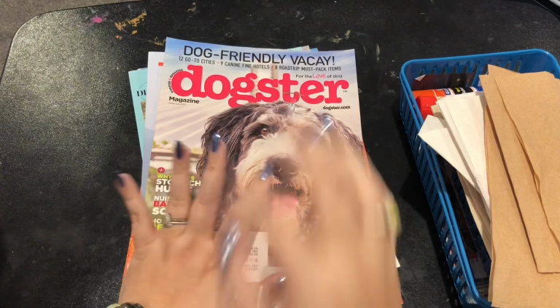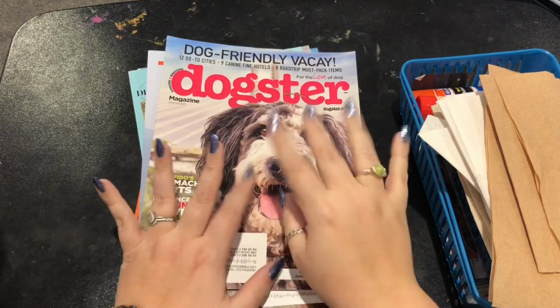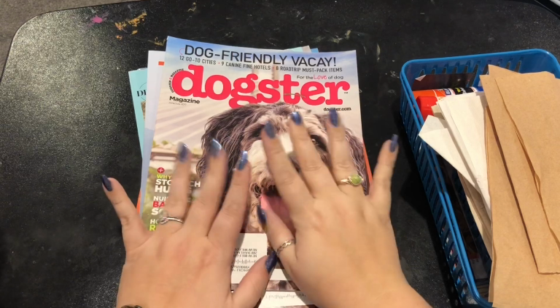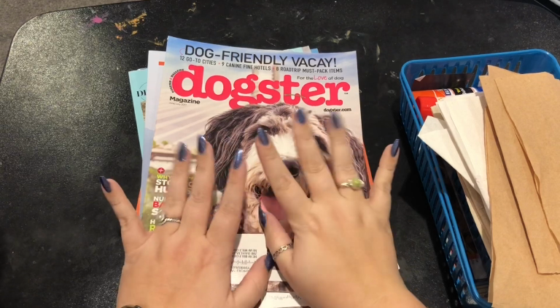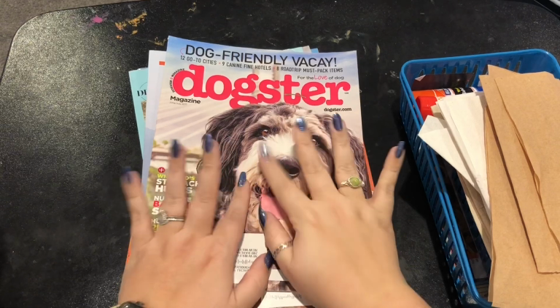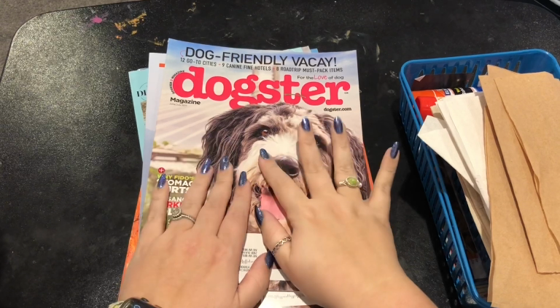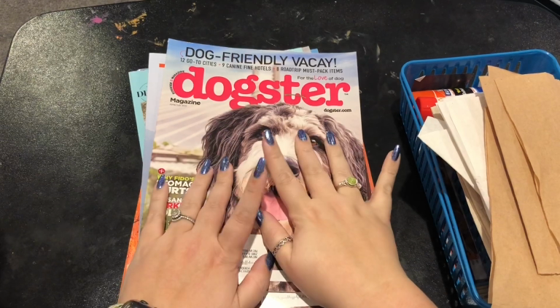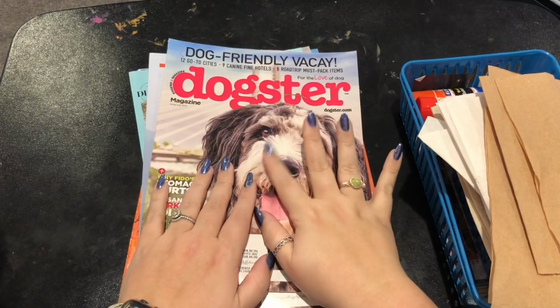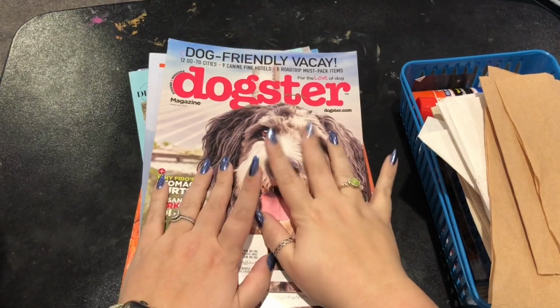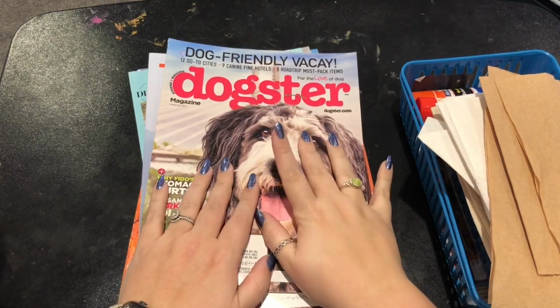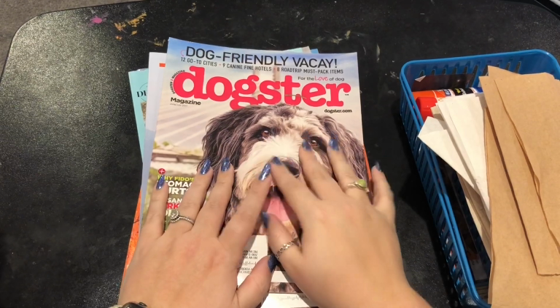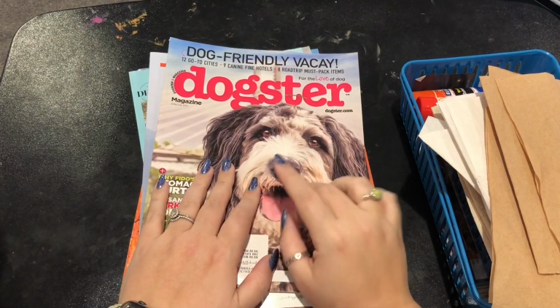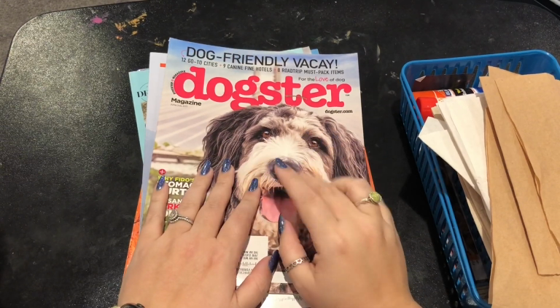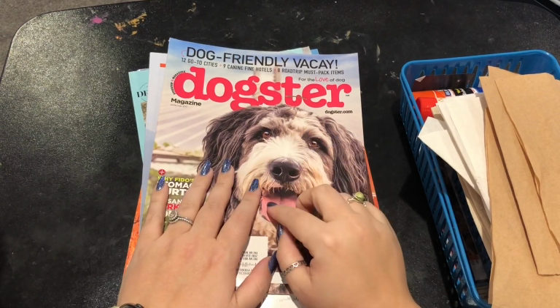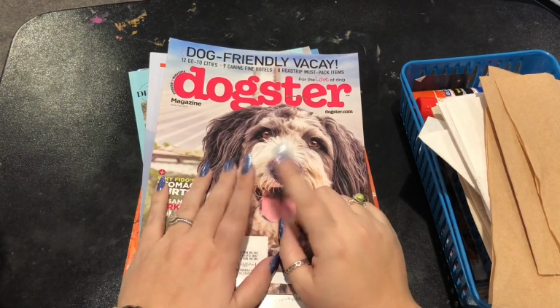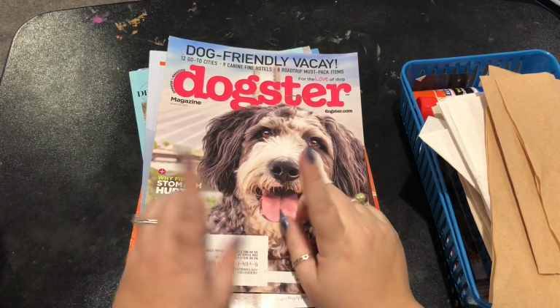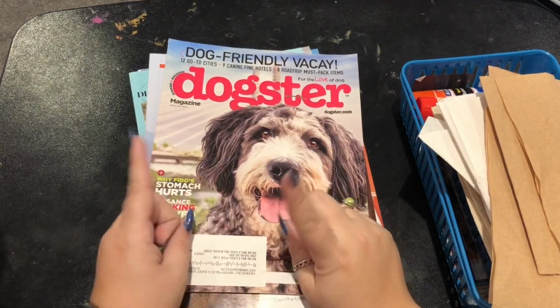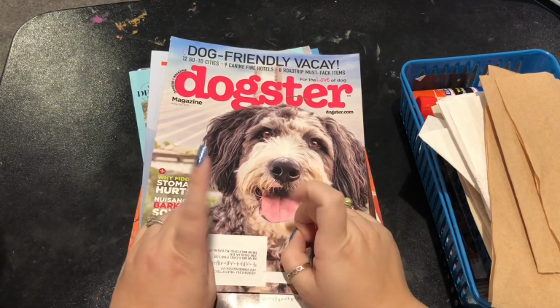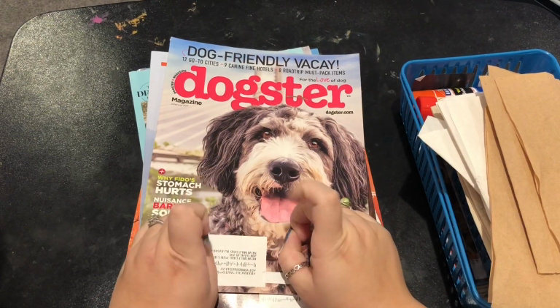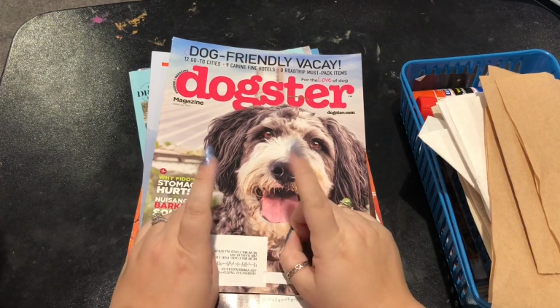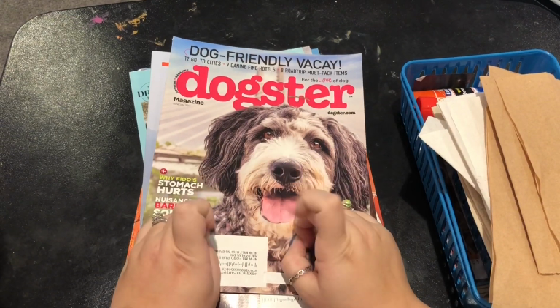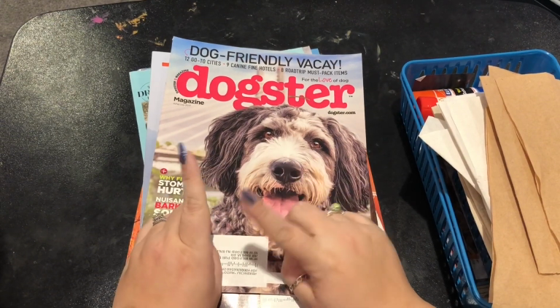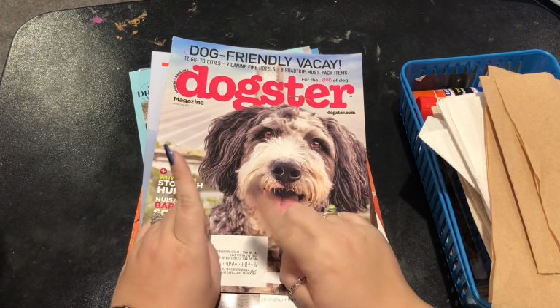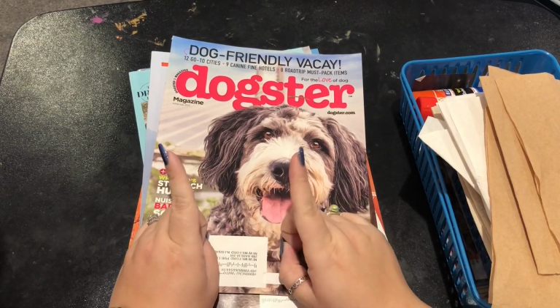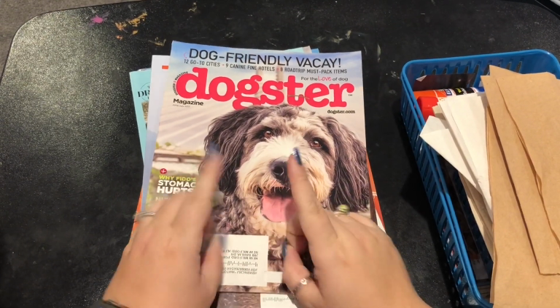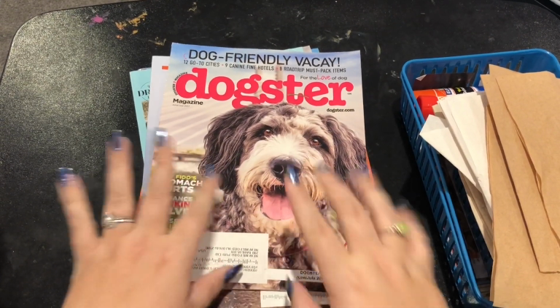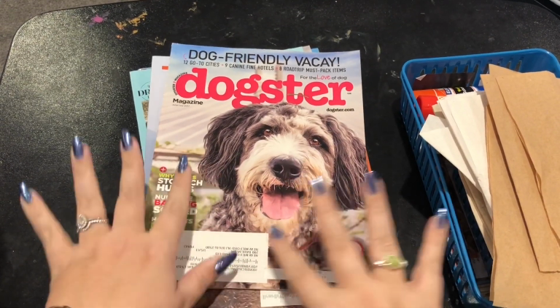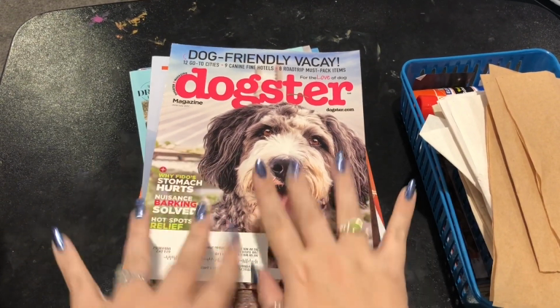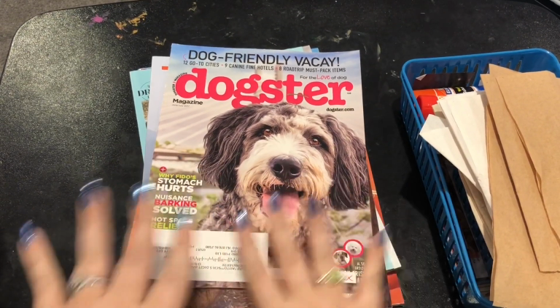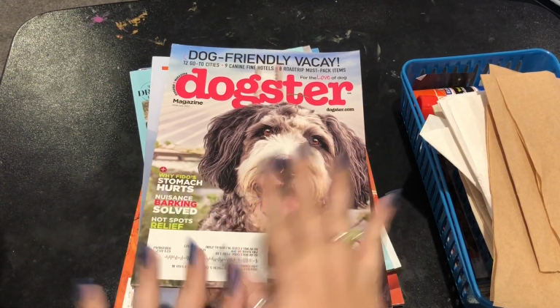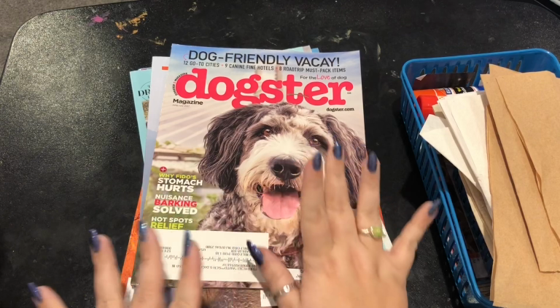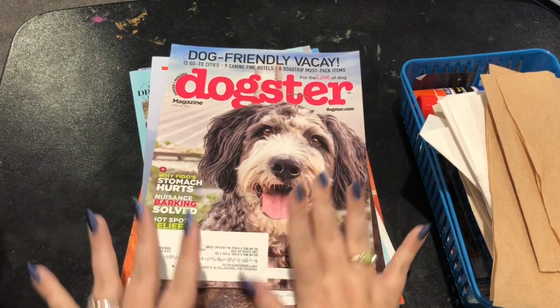Hi guys, it's me Danielle, Danny Buttons, and my life is still hectic. New video intro.